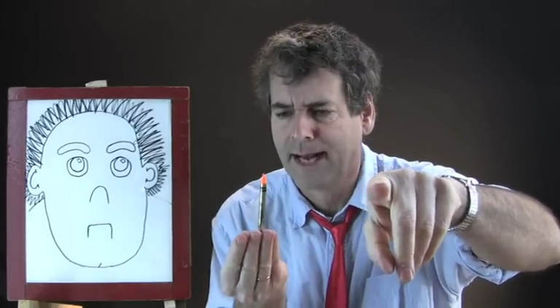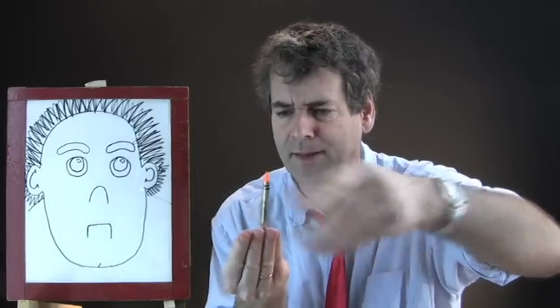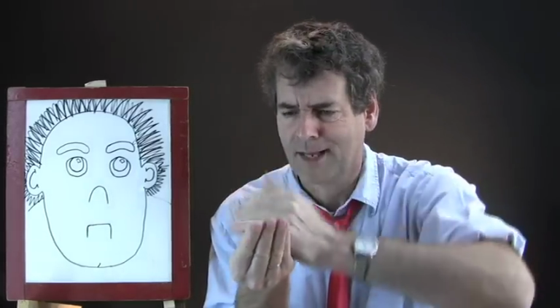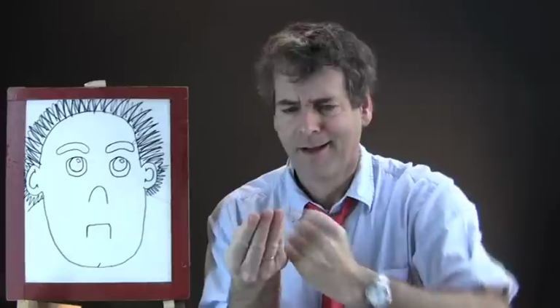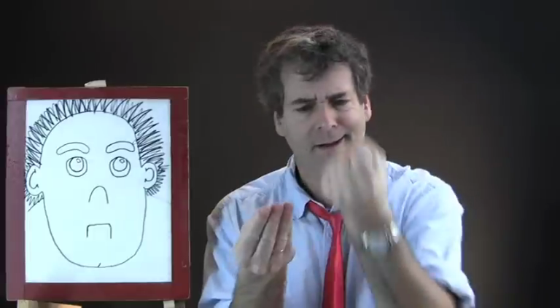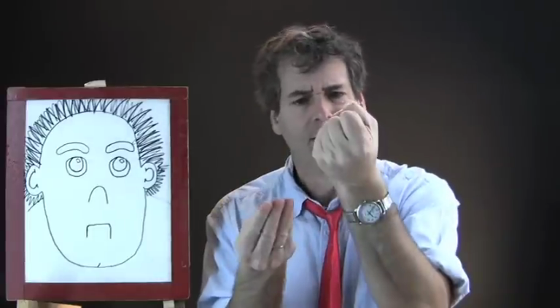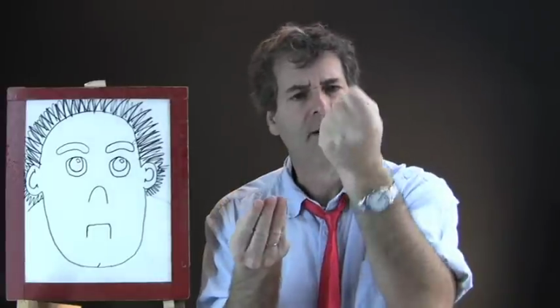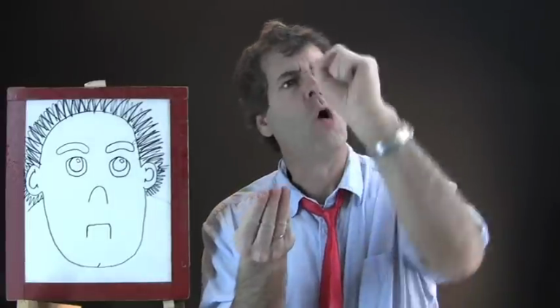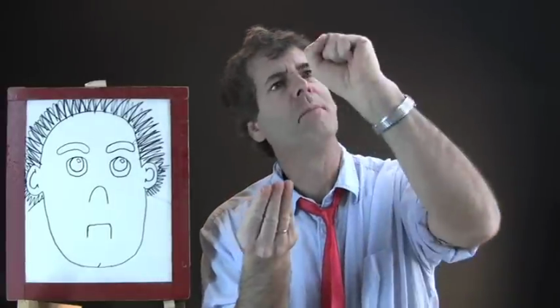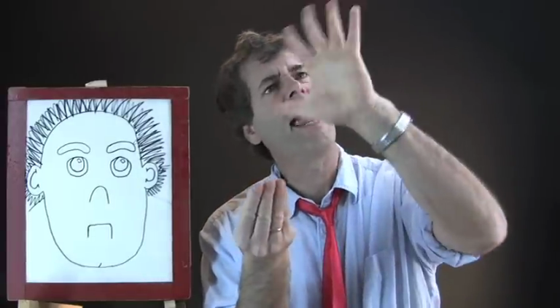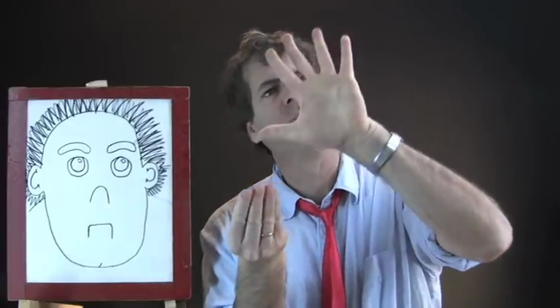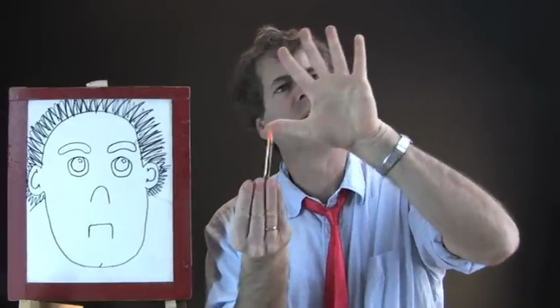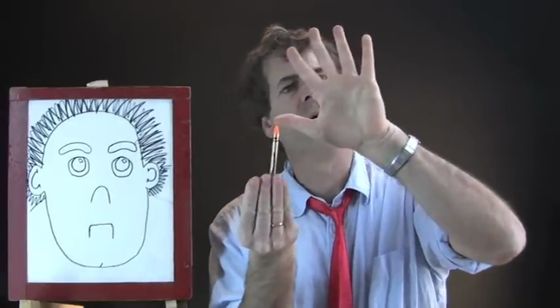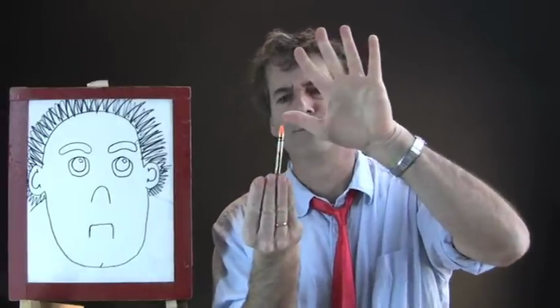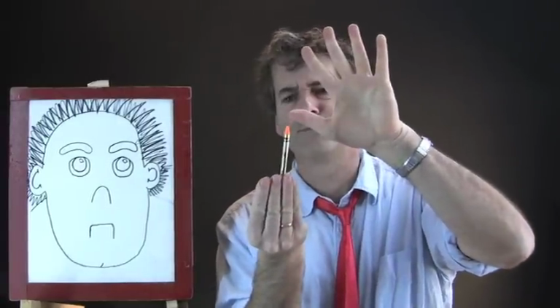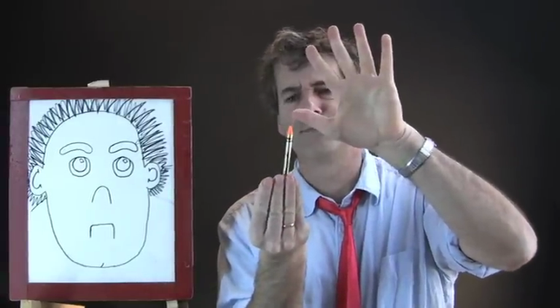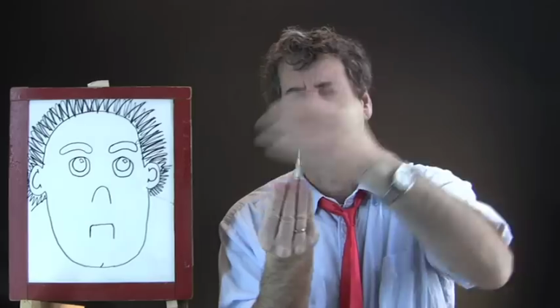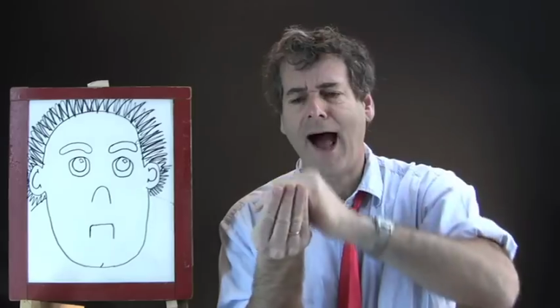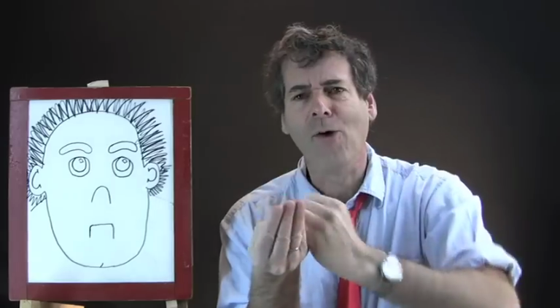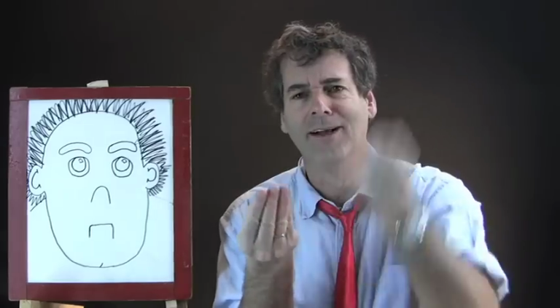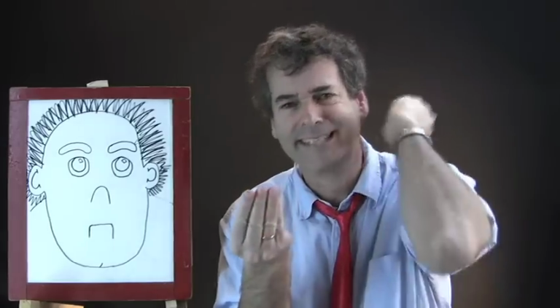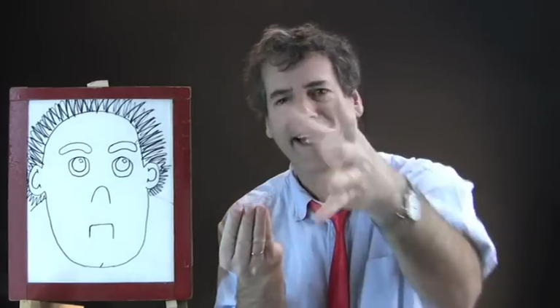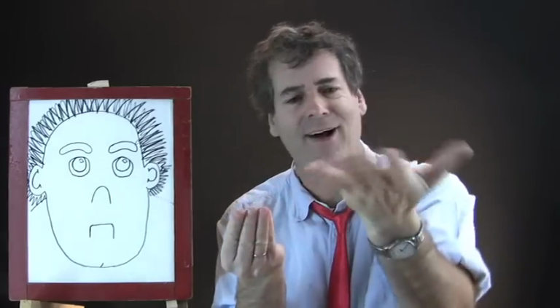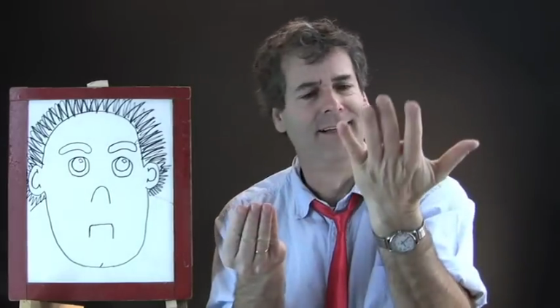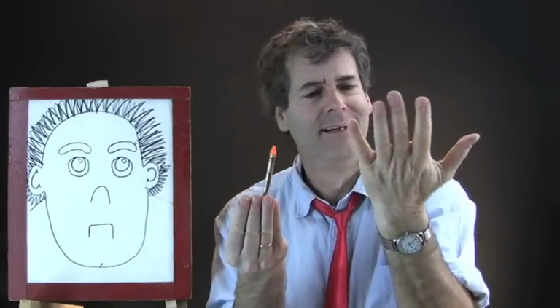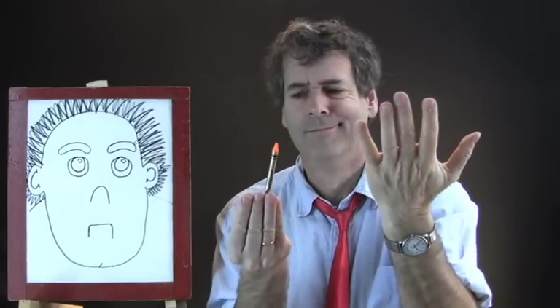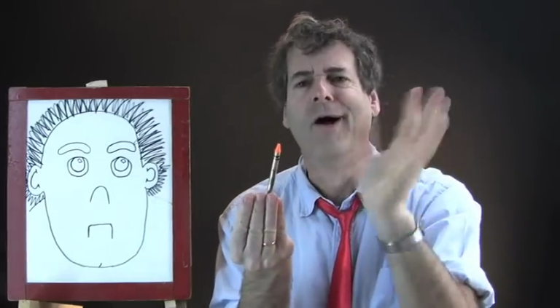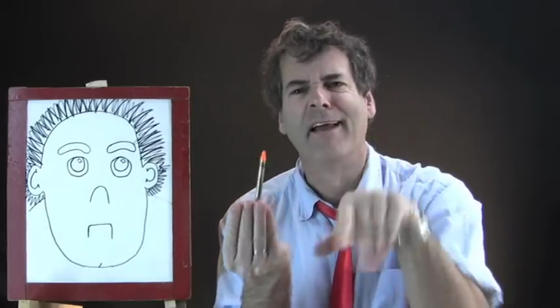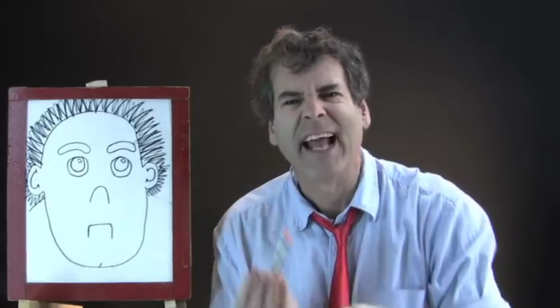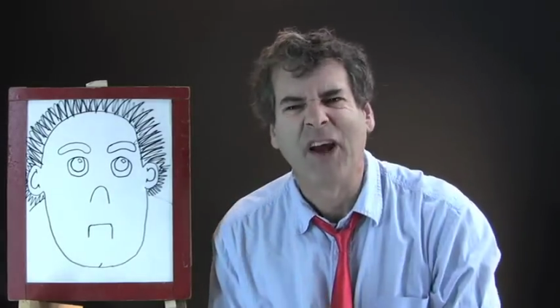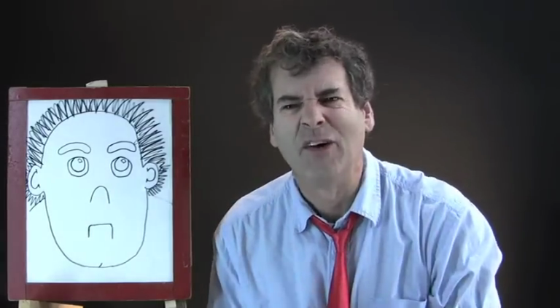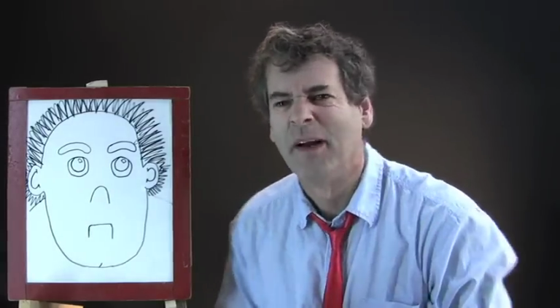What happened? I have a hole in my hand. What's going on? Hello? Okay, forget the orange one.